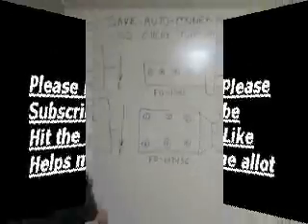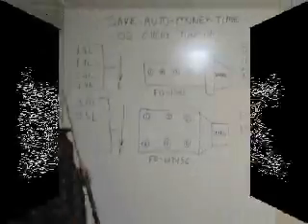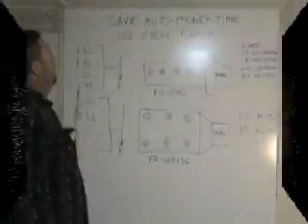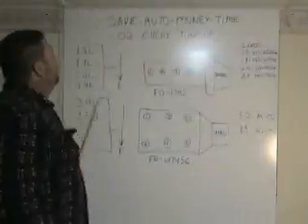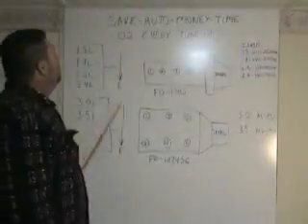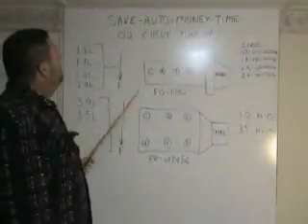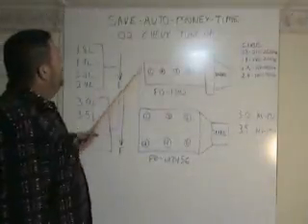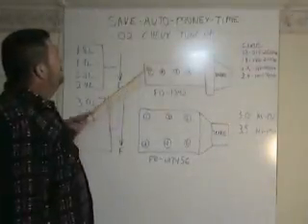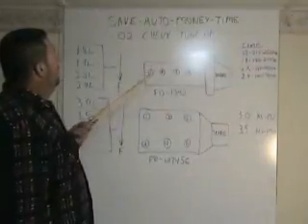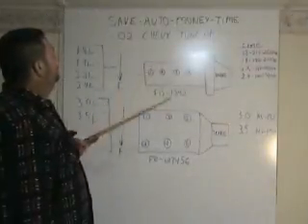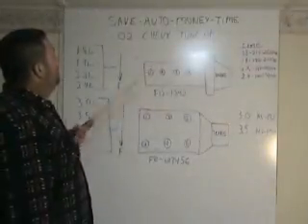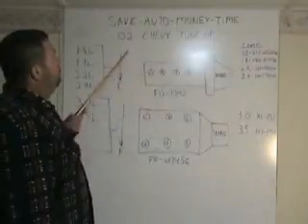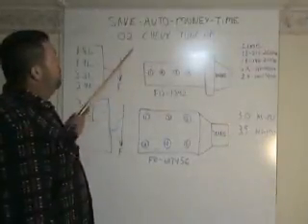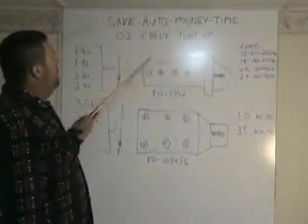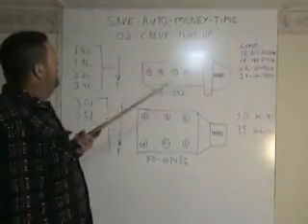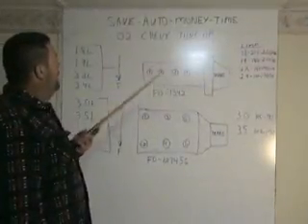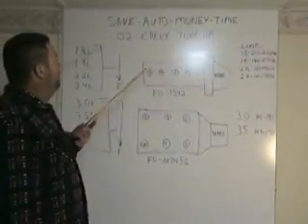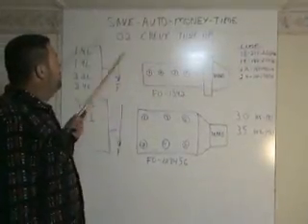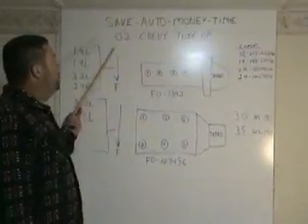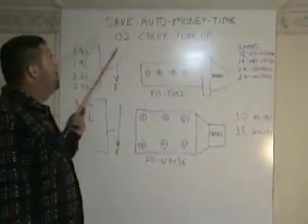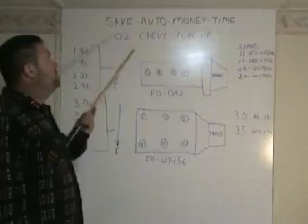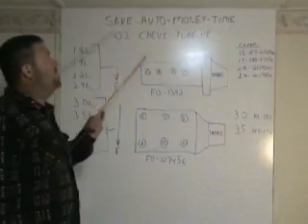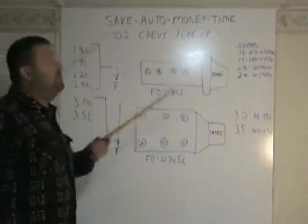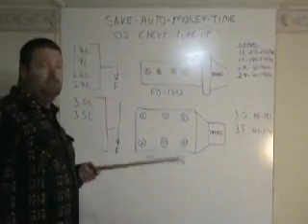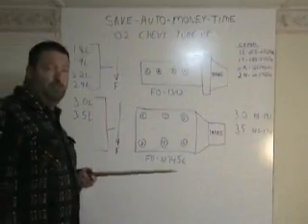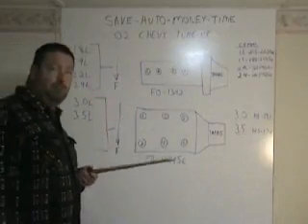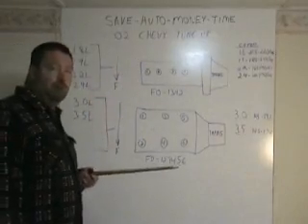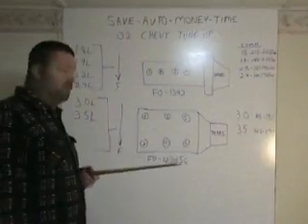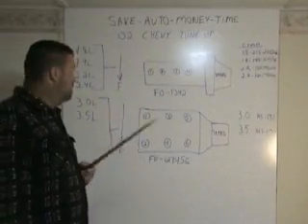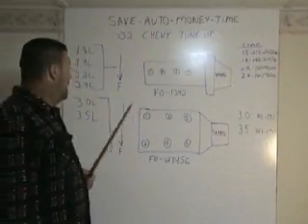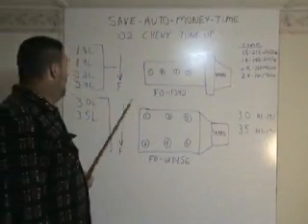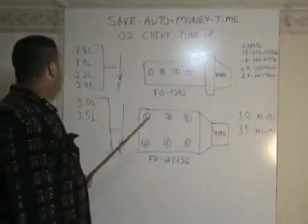Okay, welcome to Sam Time — Save Auto Money Time — O2 Chevy tune-up reference guide.